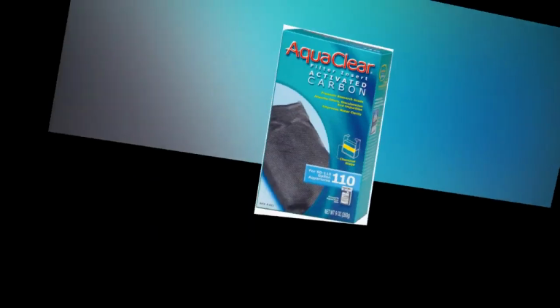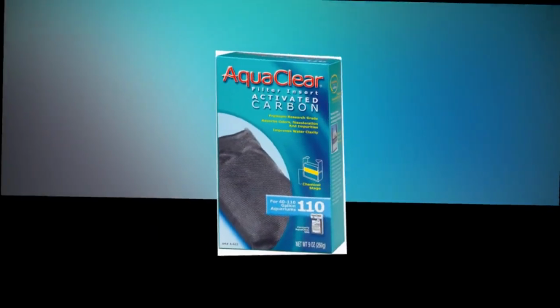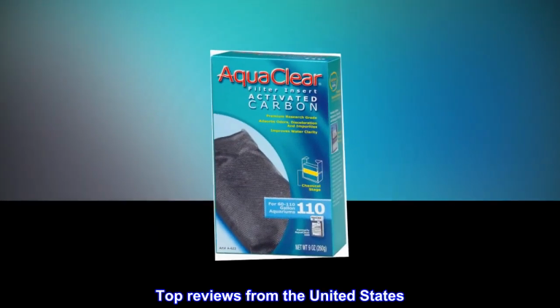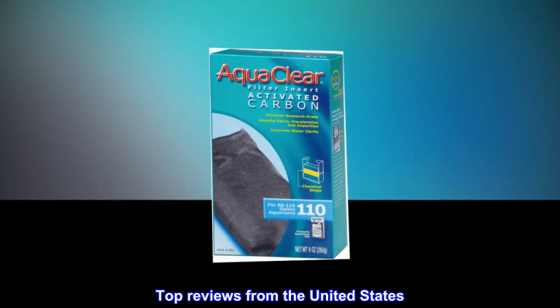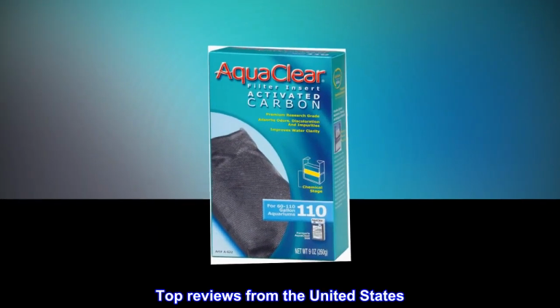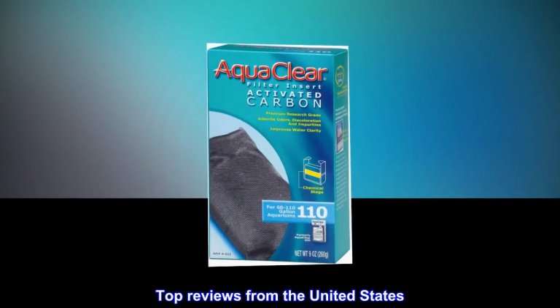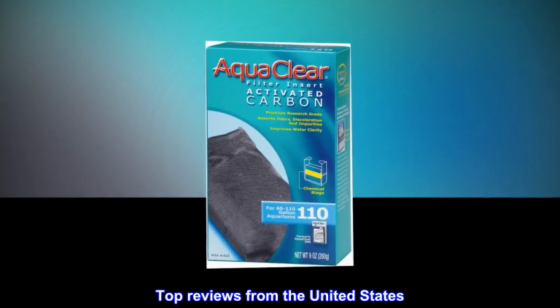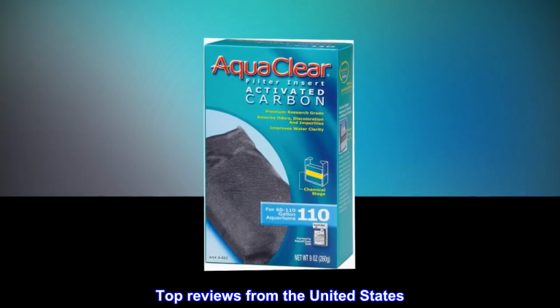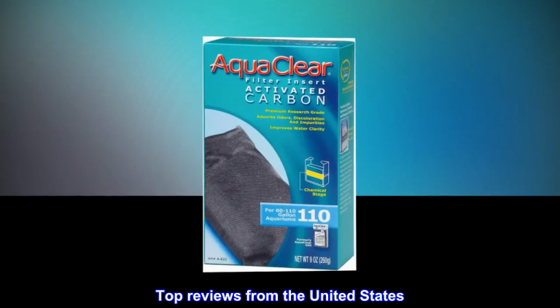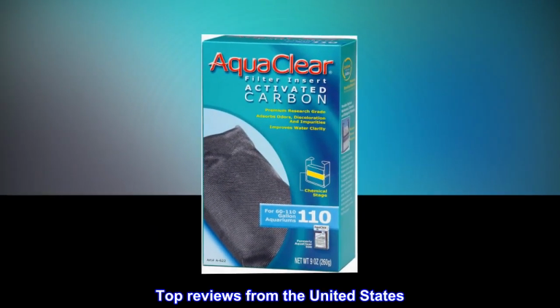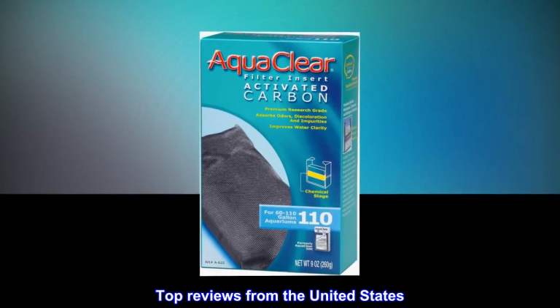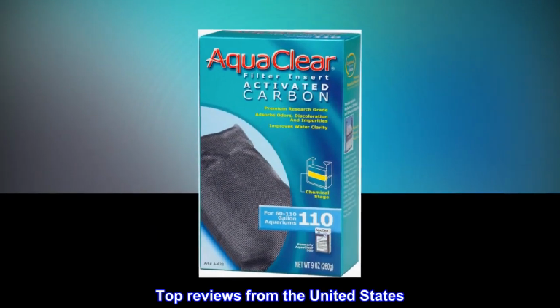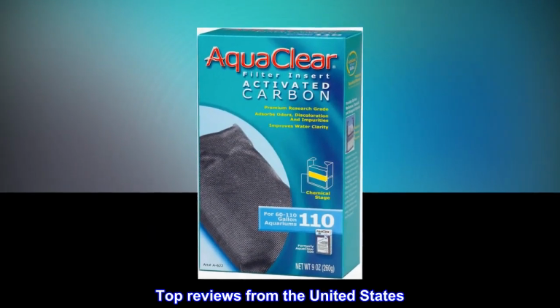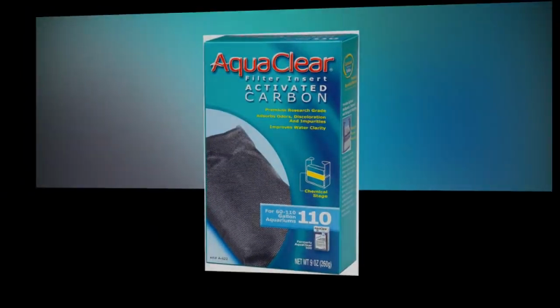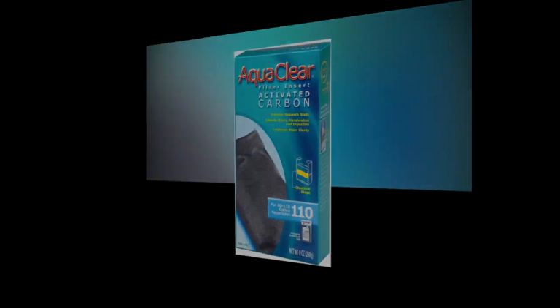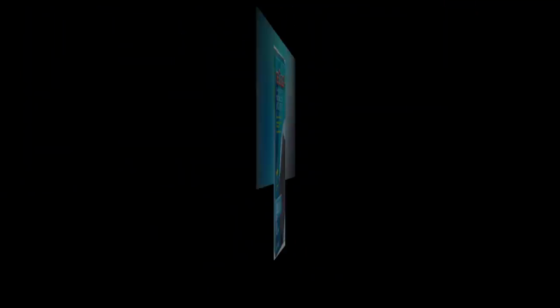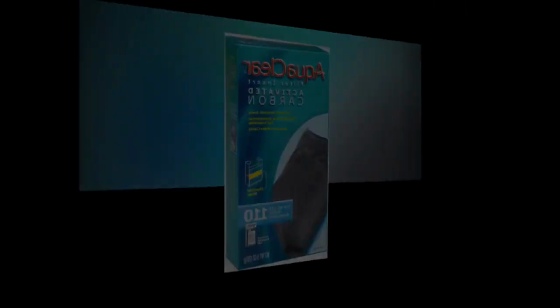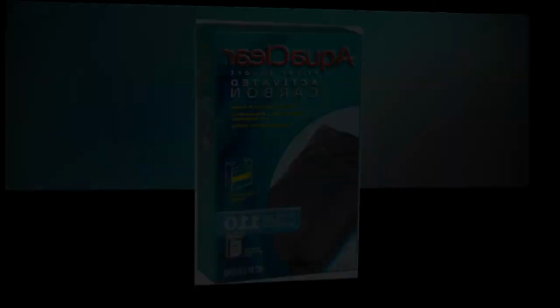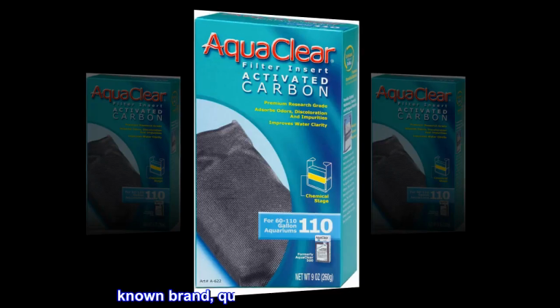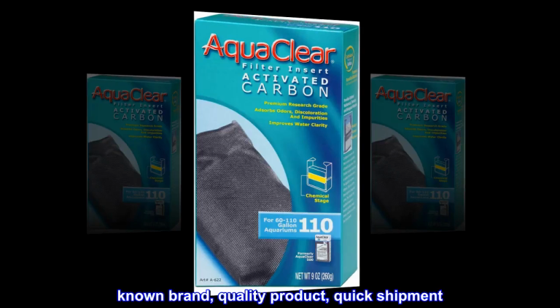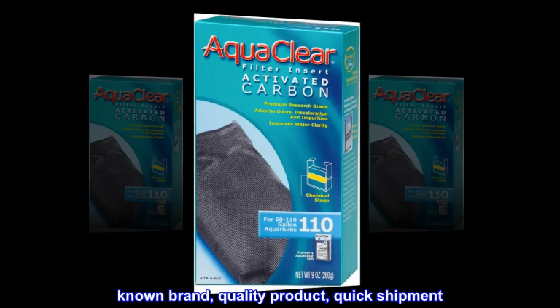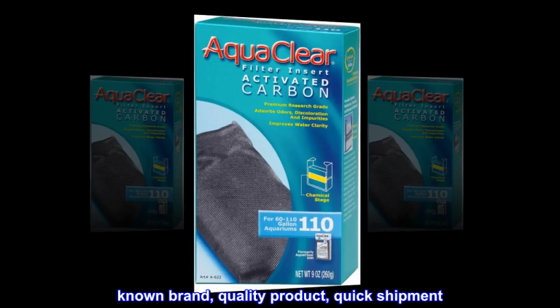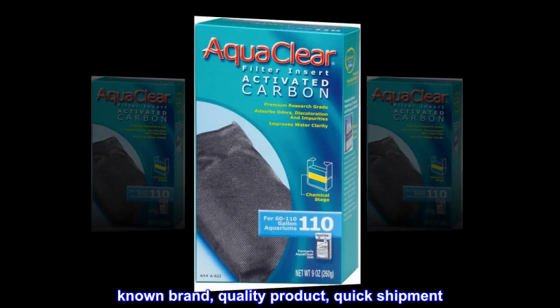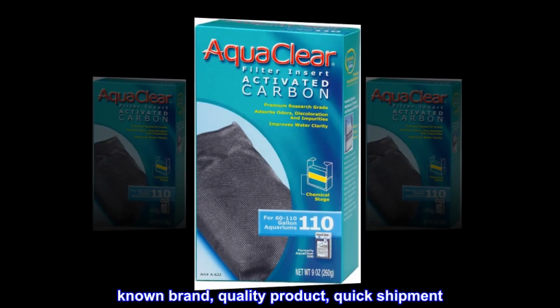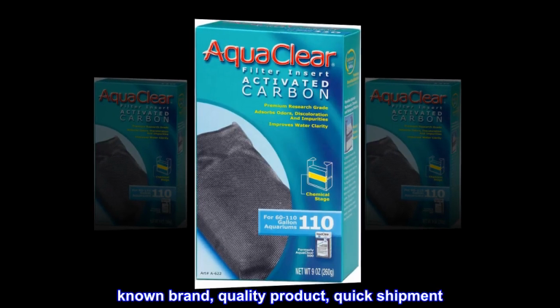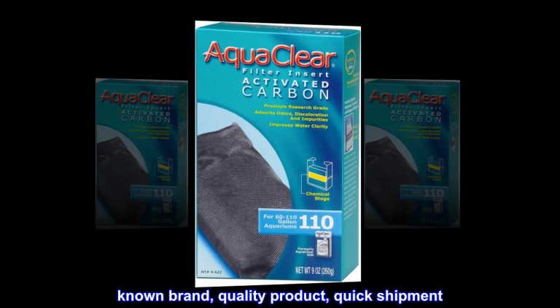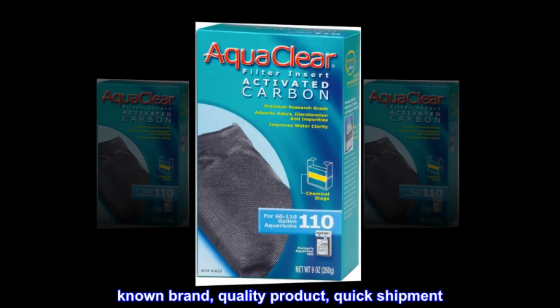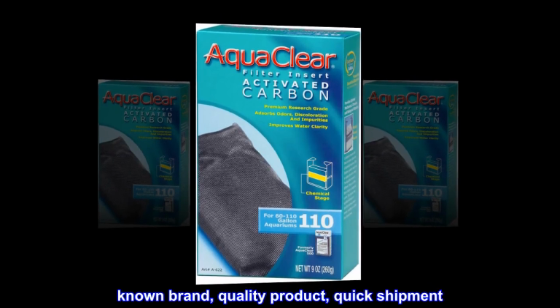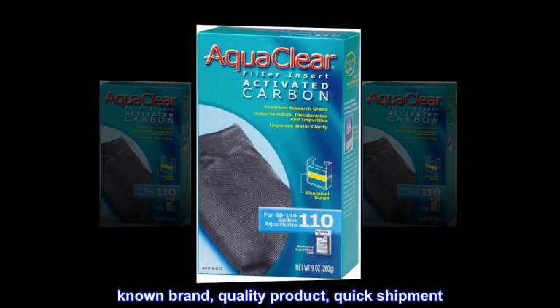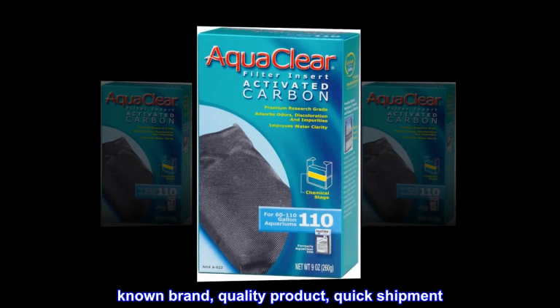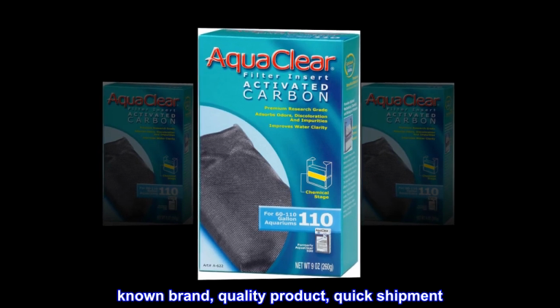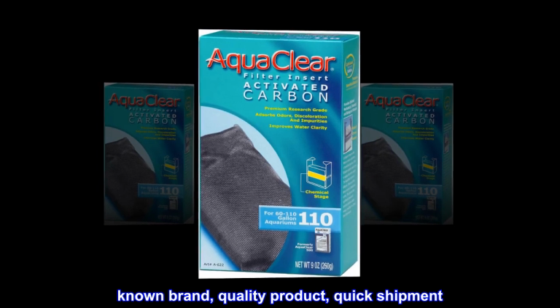Top reviews from the United States. Known brand, quality product, quick shipment.